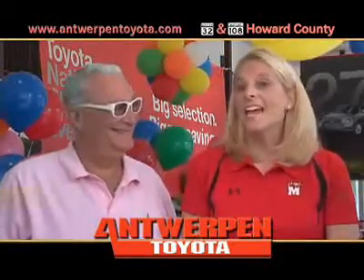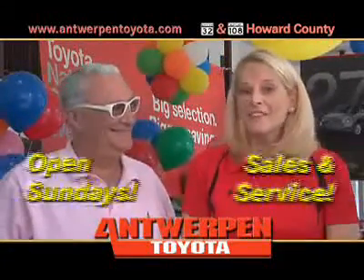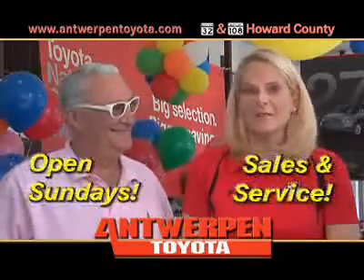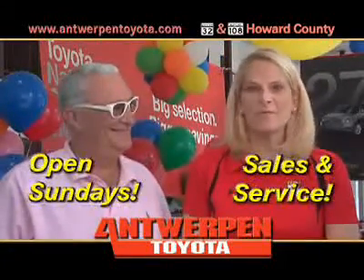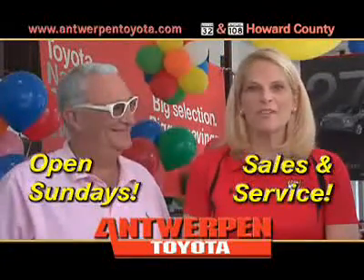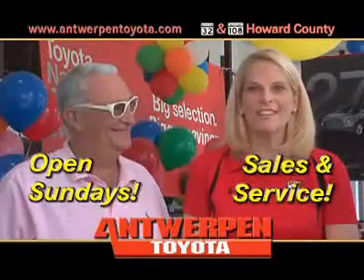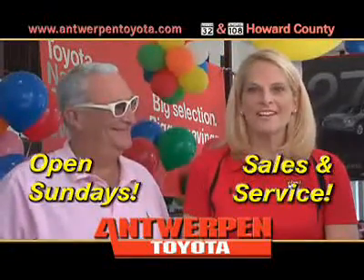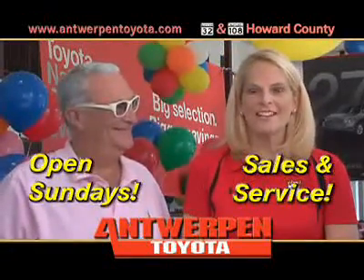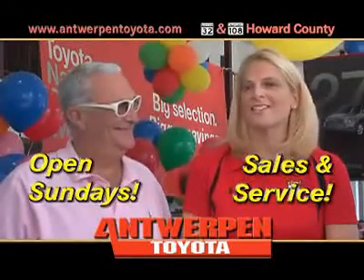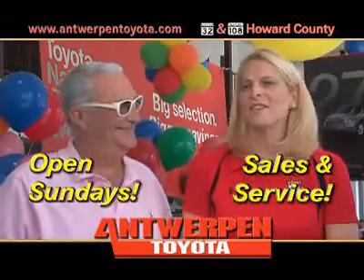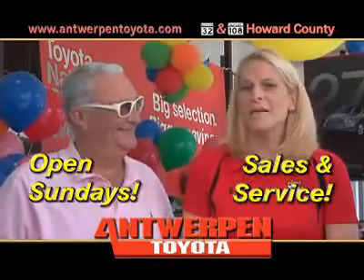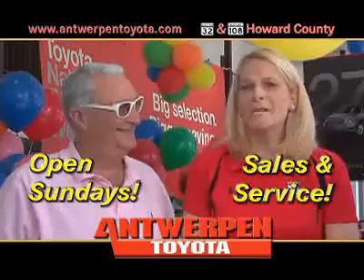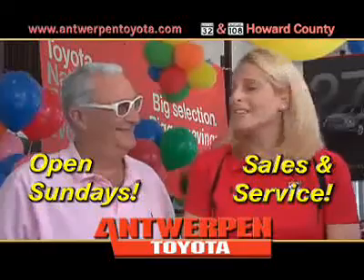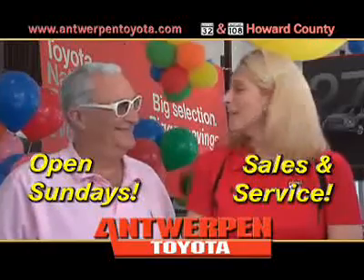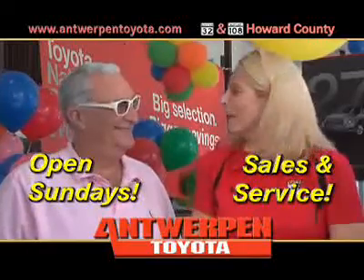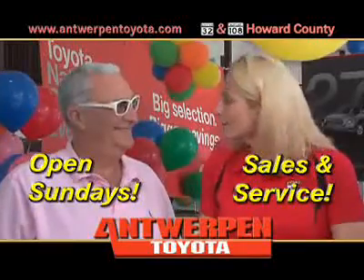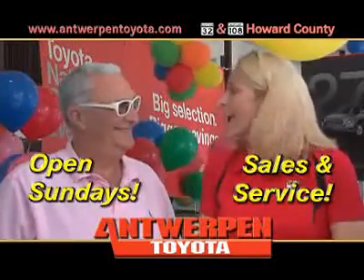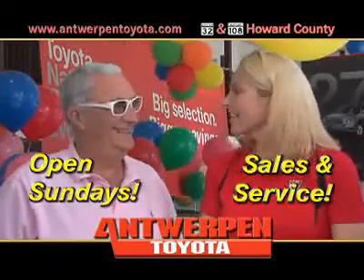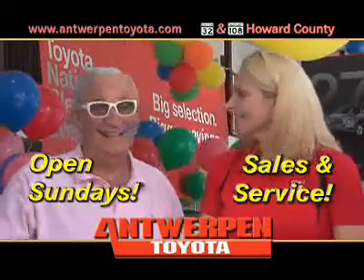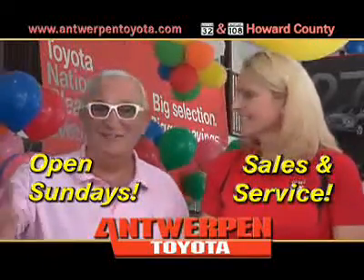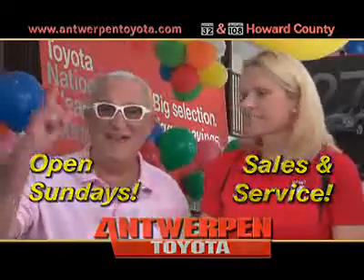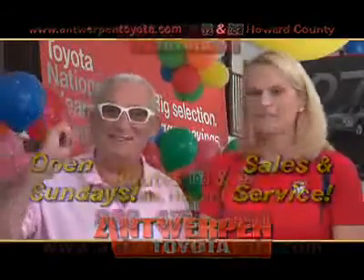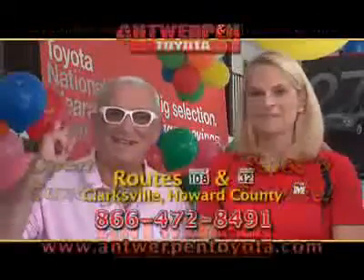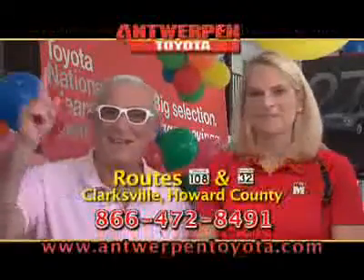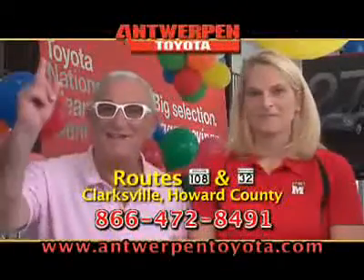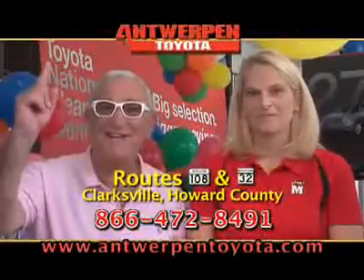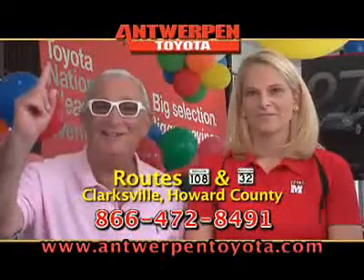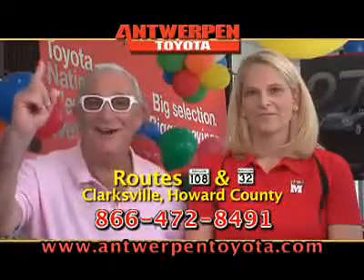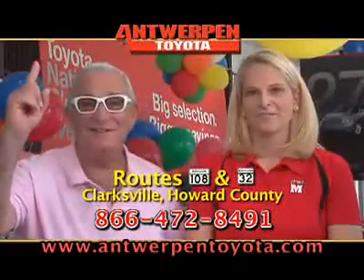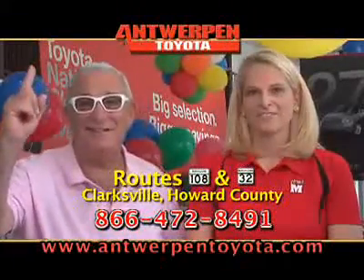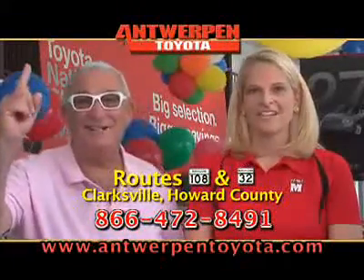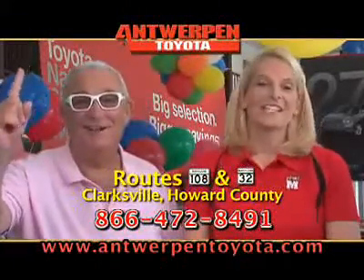Did you know Antwerpen Toyota buys all makes and models? And they're open on Sundays. You can't beat that, right, Jack? Jack says yes to every deal.